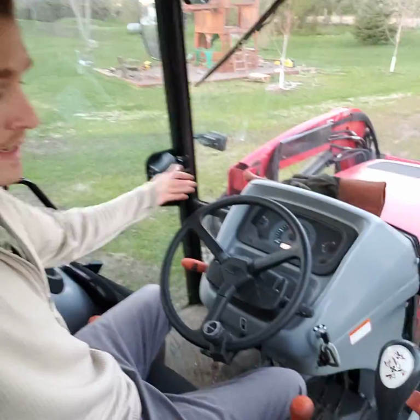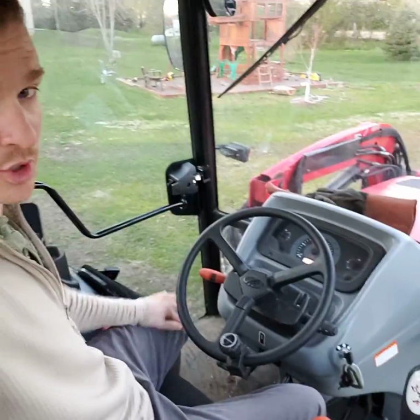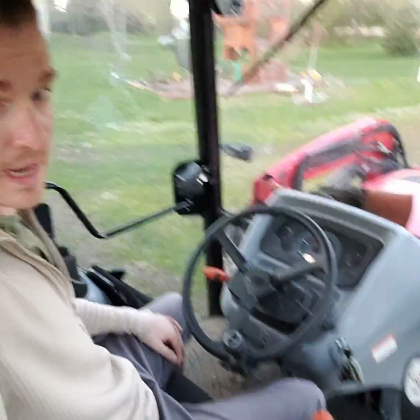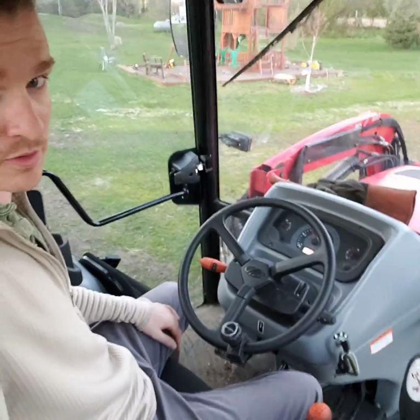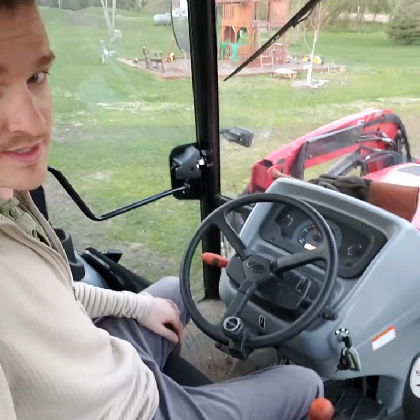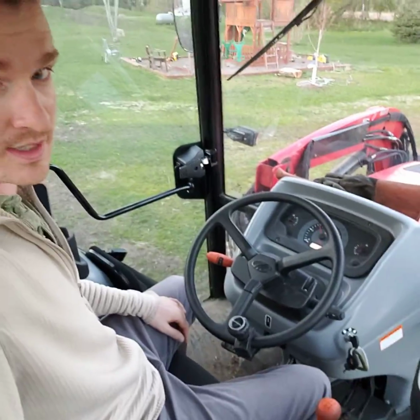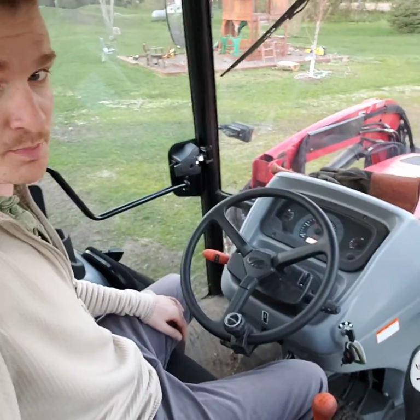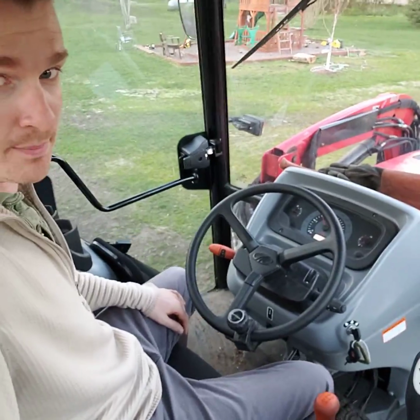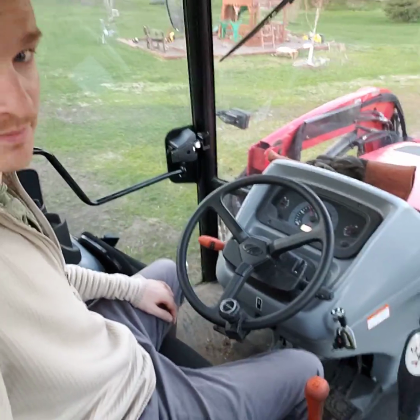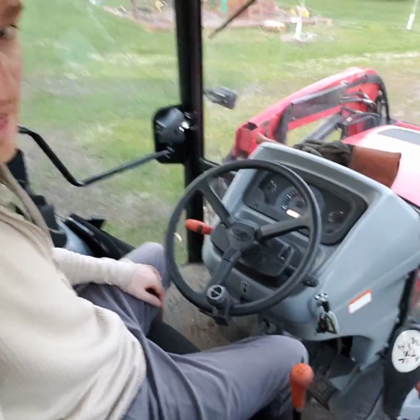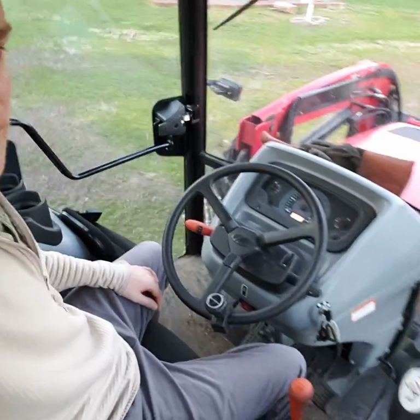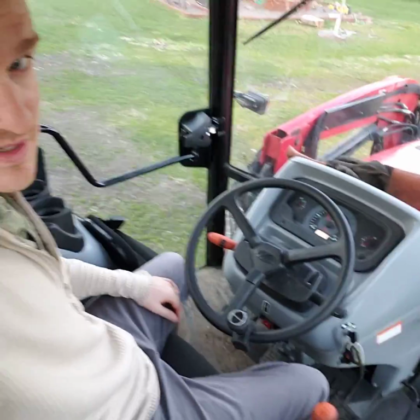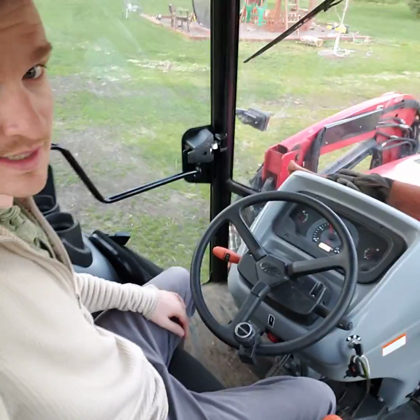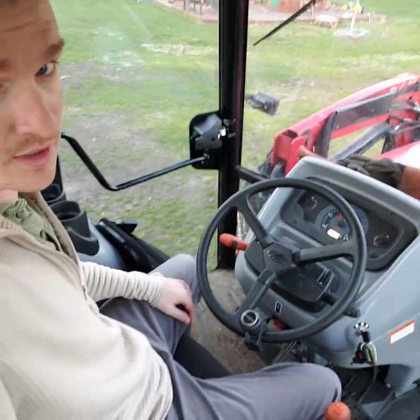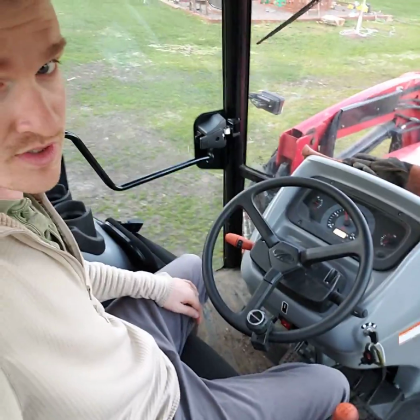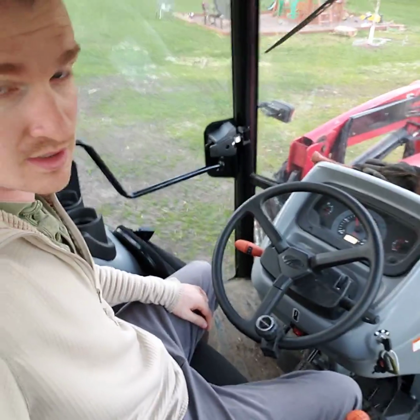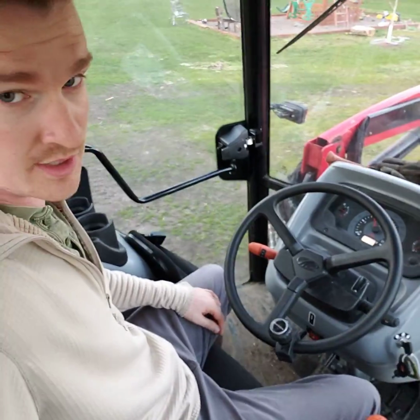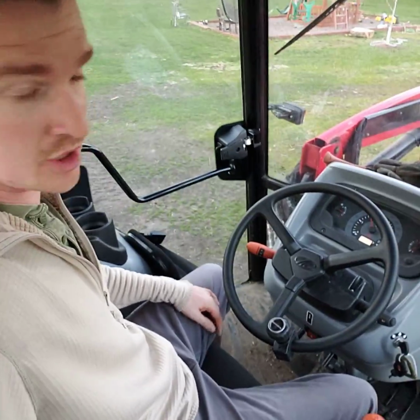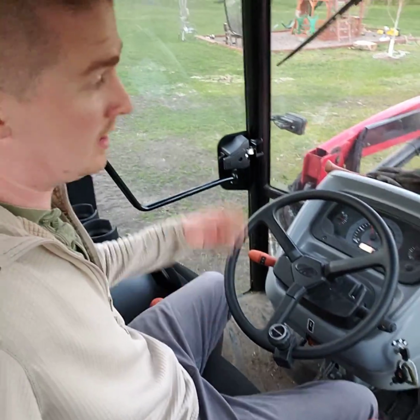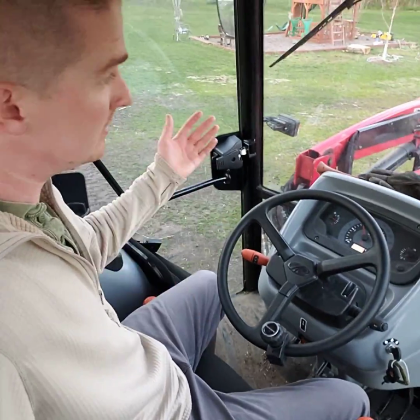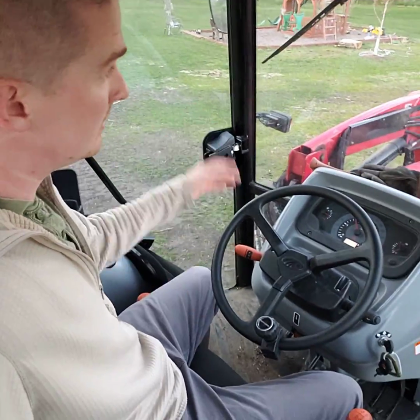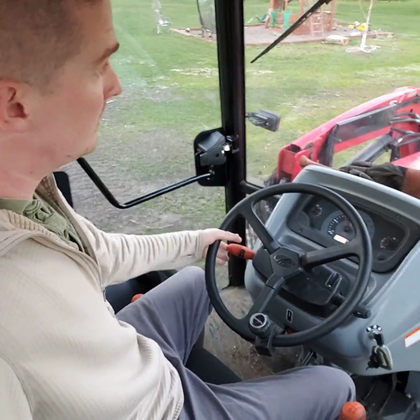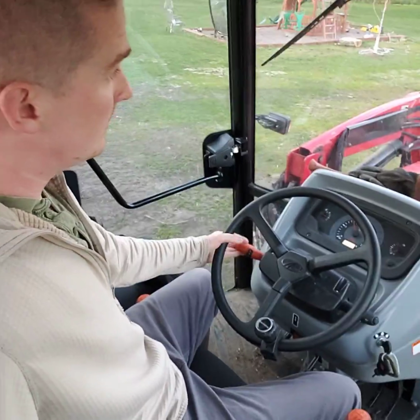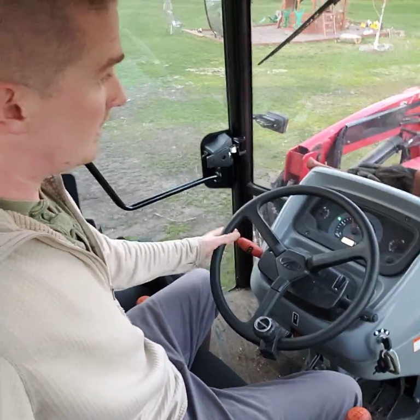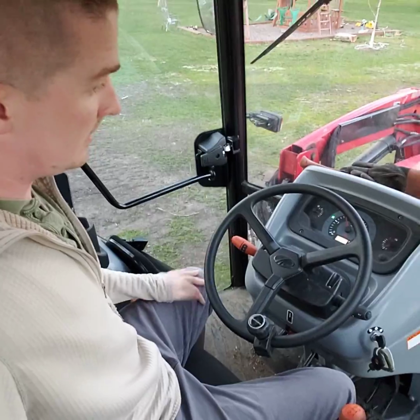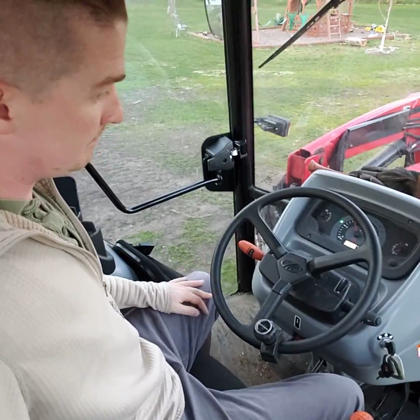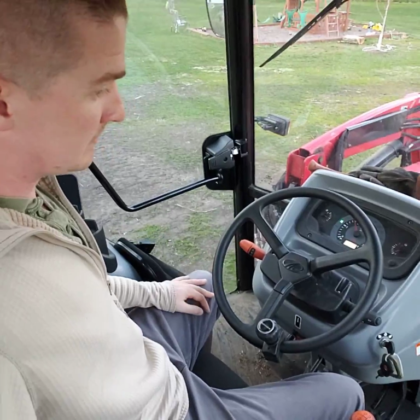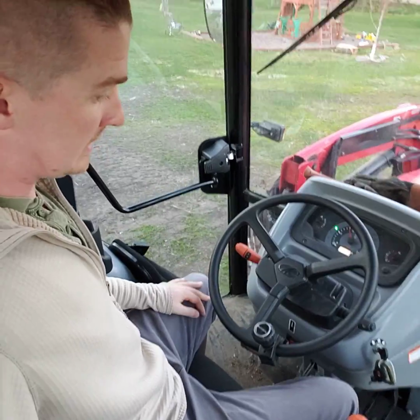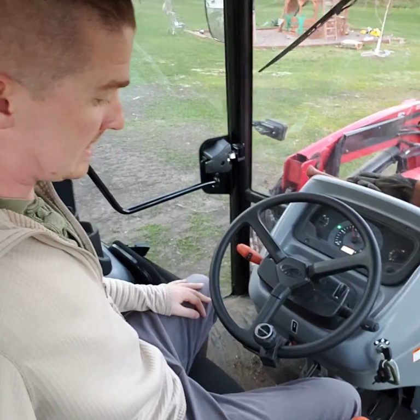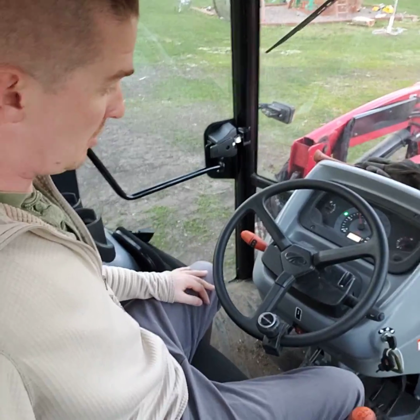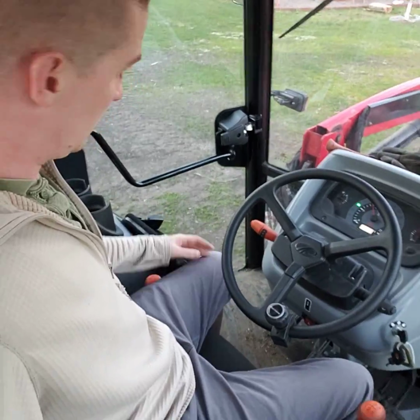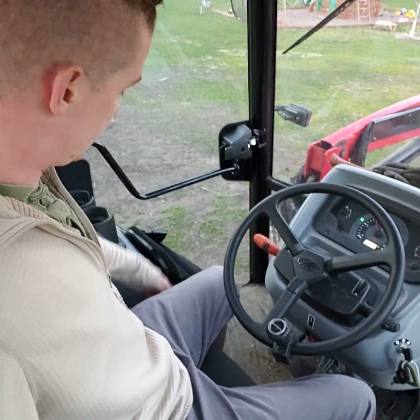Now I'm going to go backwards — just pop it in reverse. Didn't use the clutch at all. That's how it works.